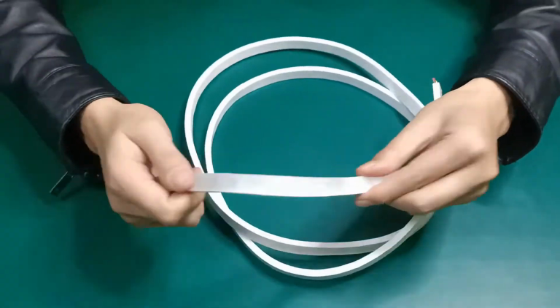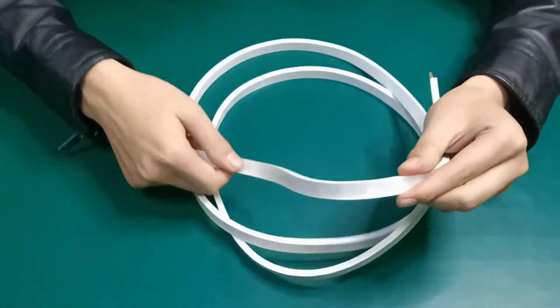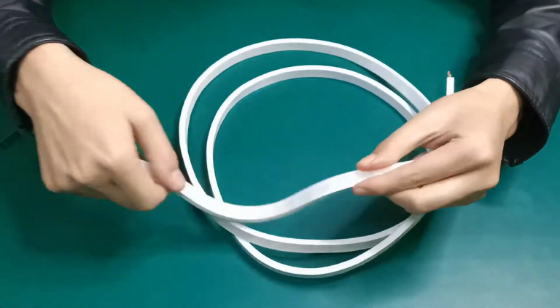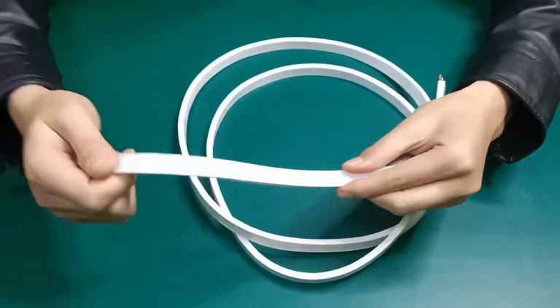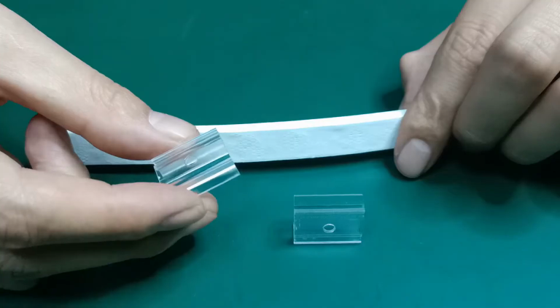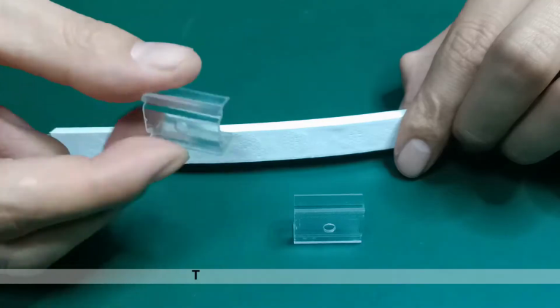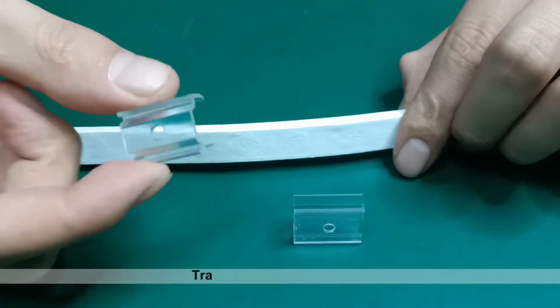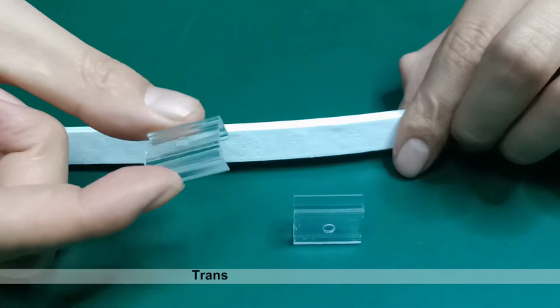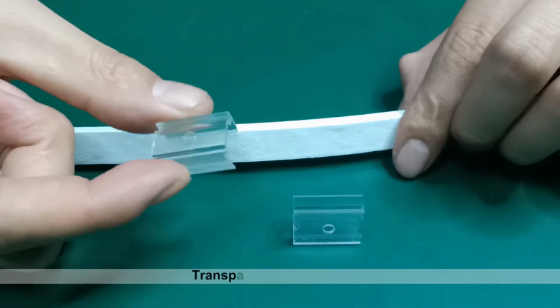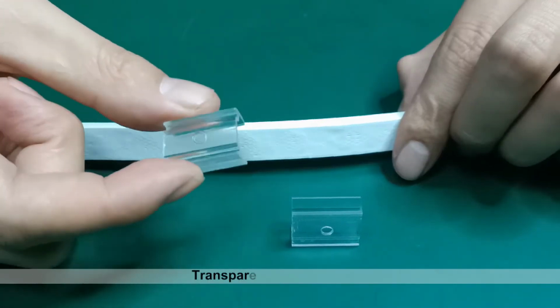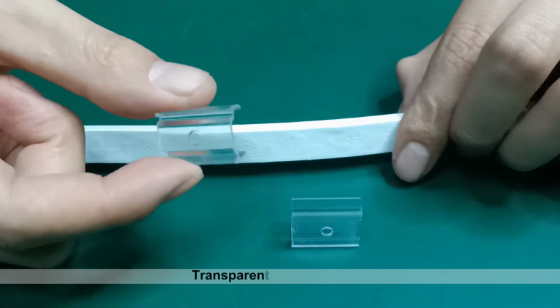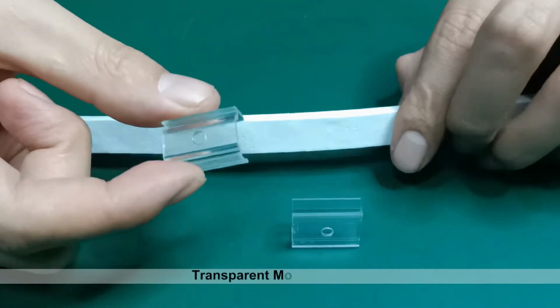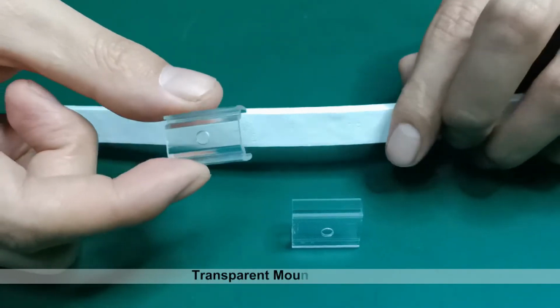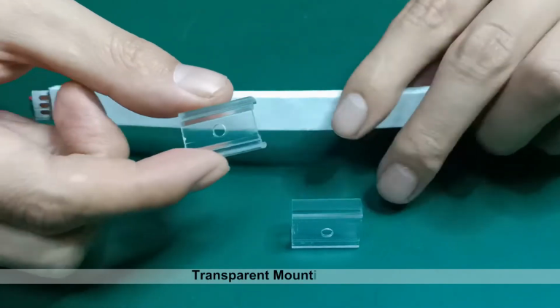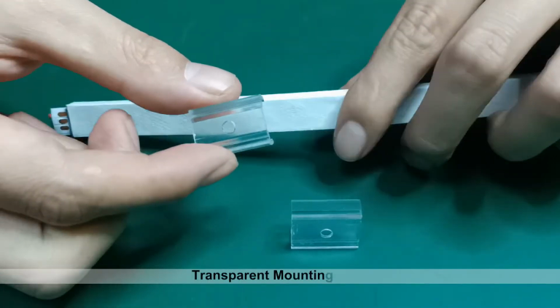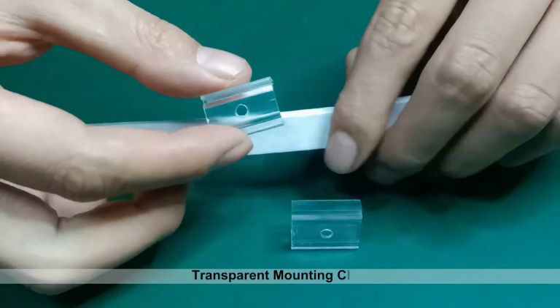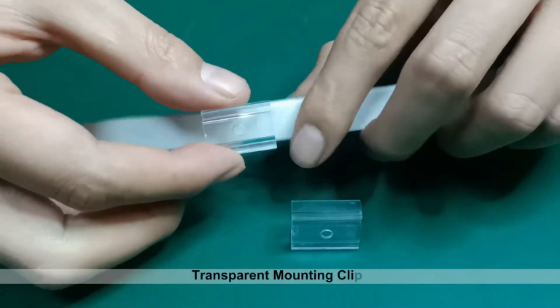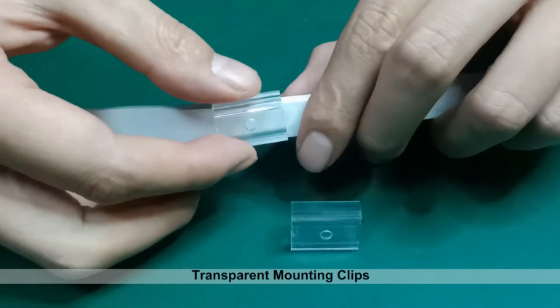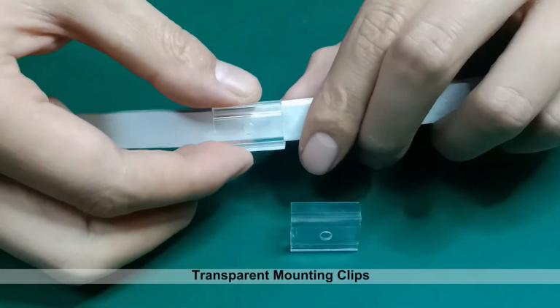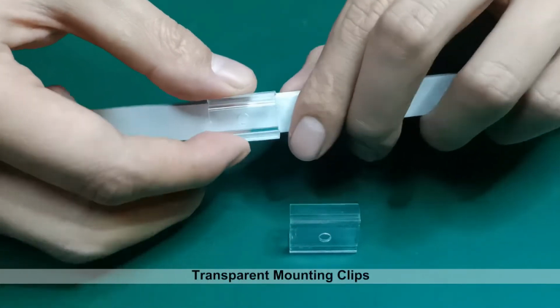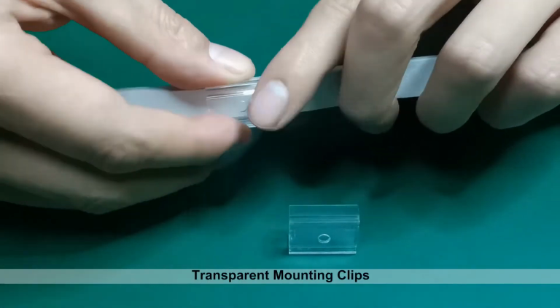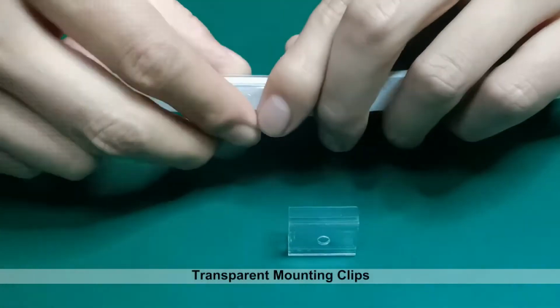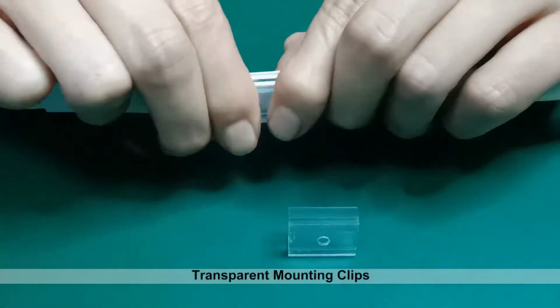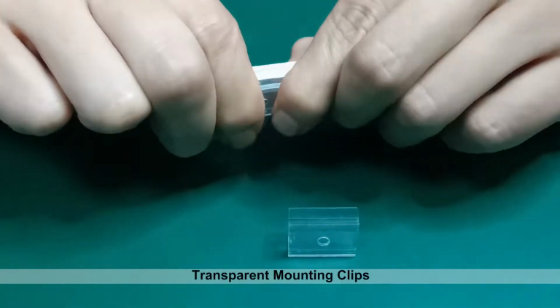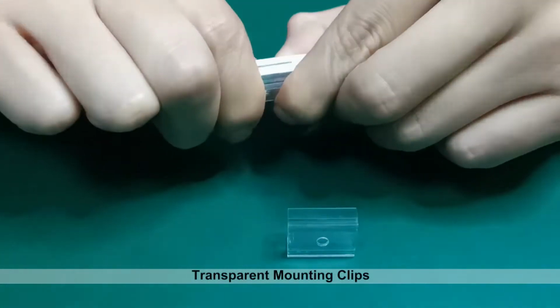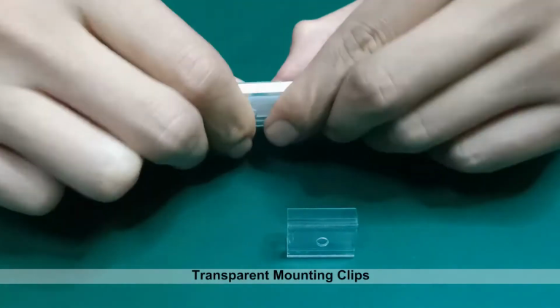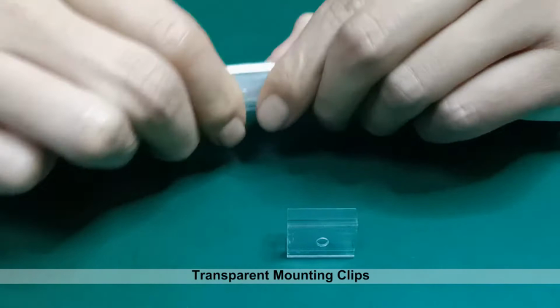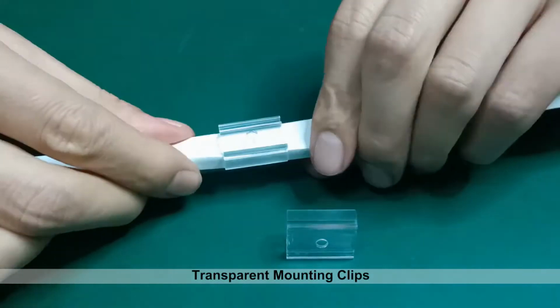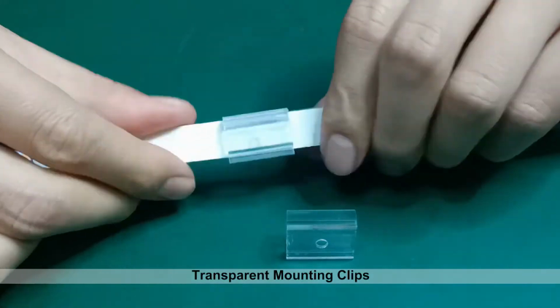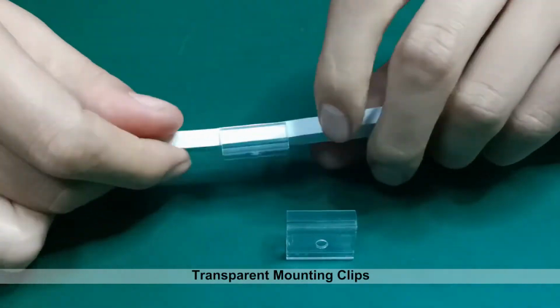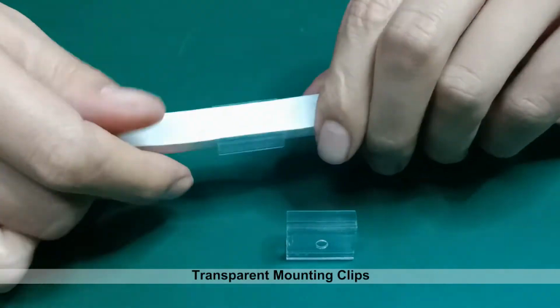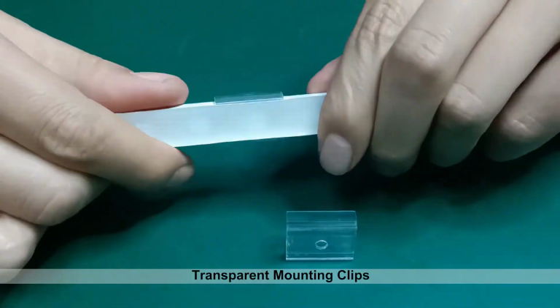This is a transparent mounting clips. Very easy.